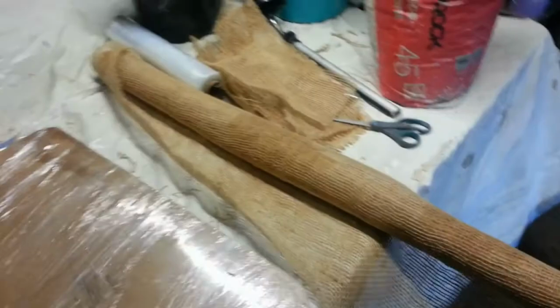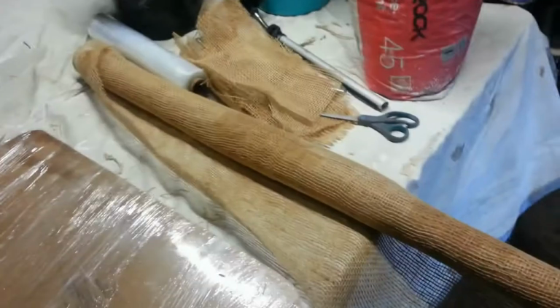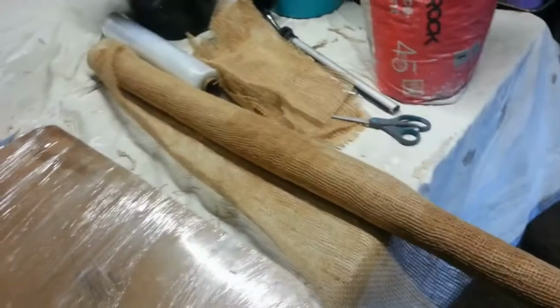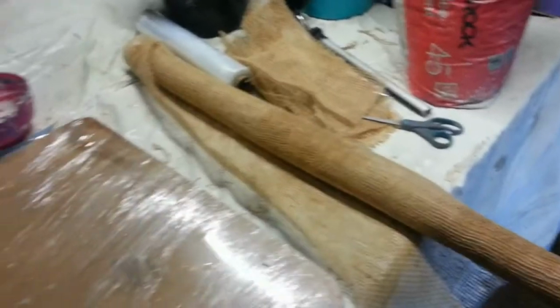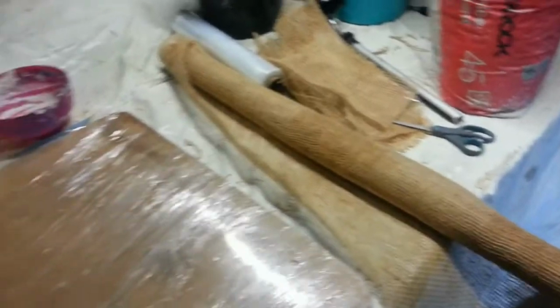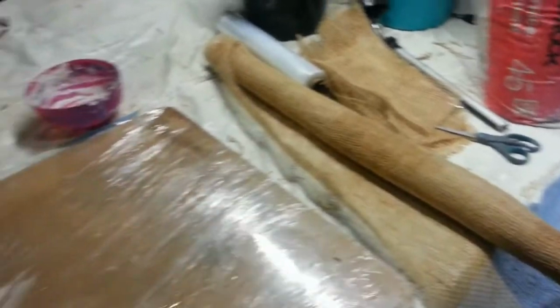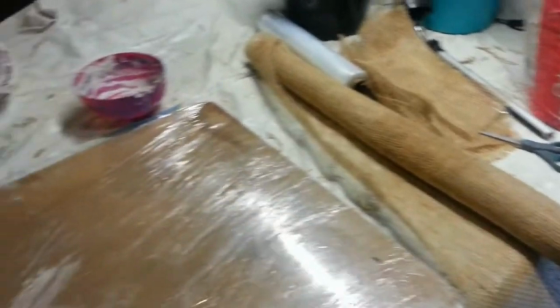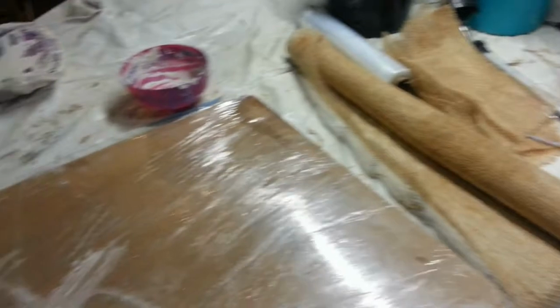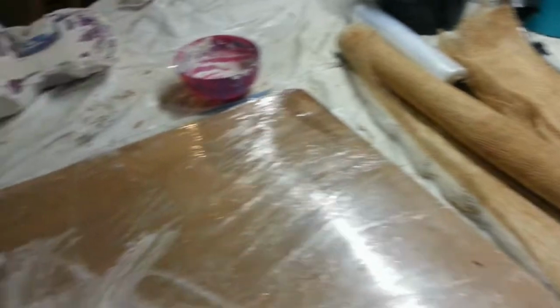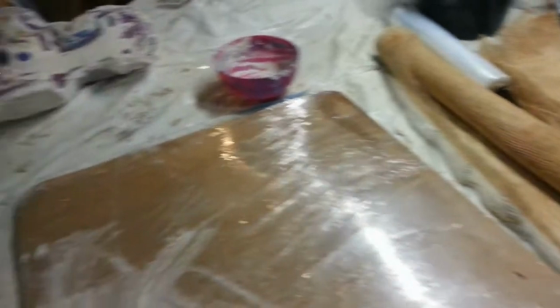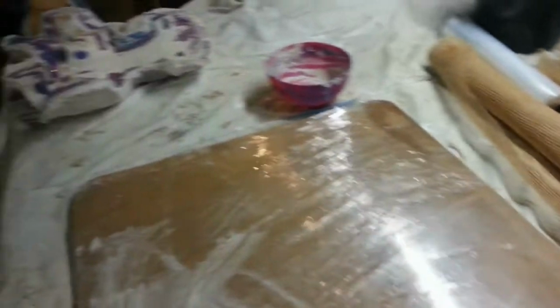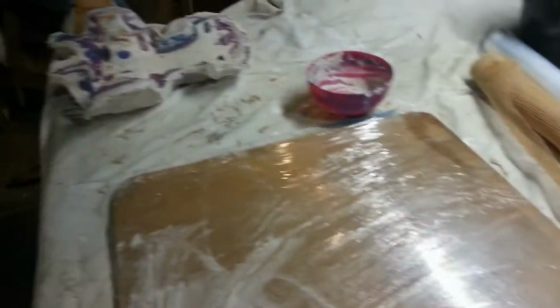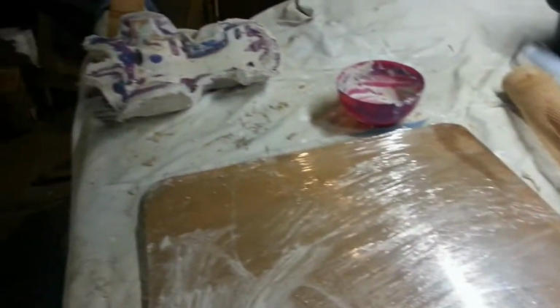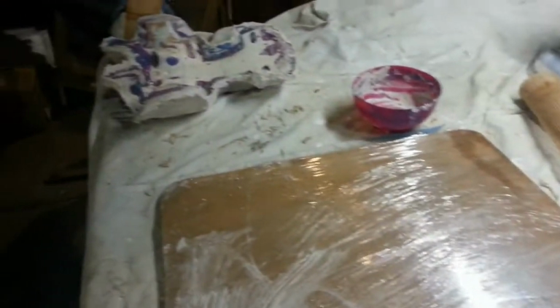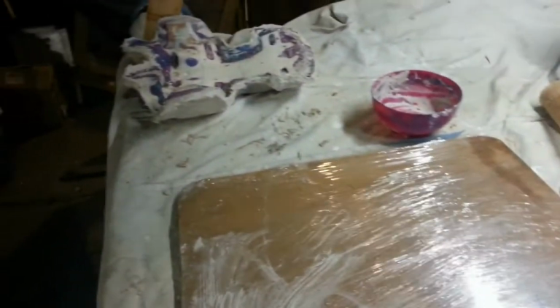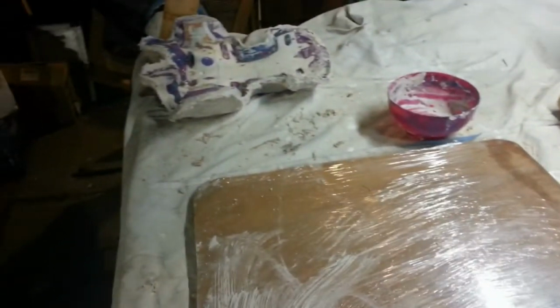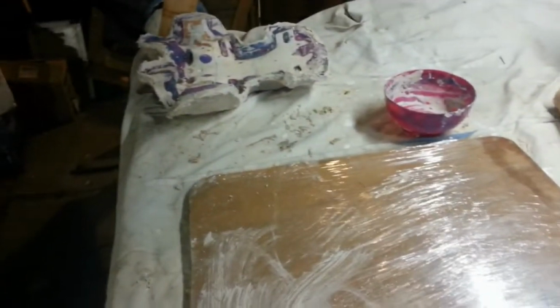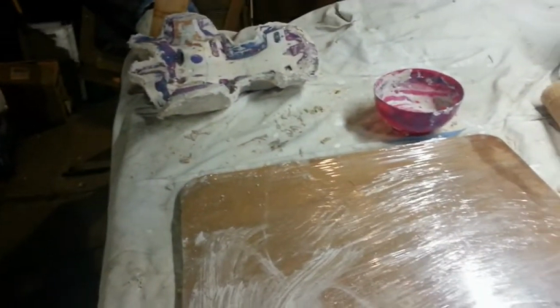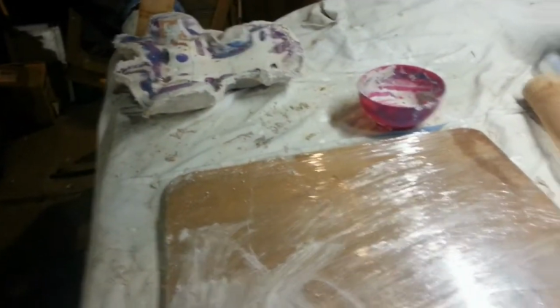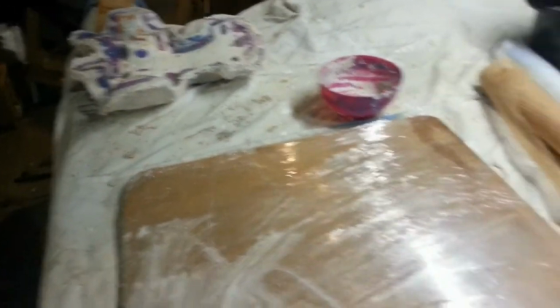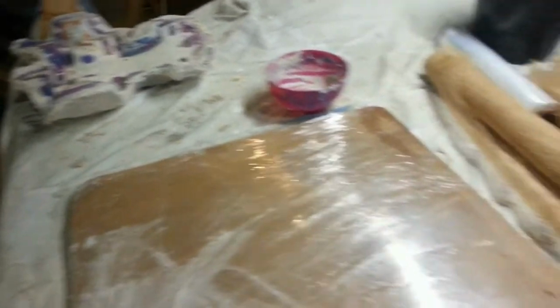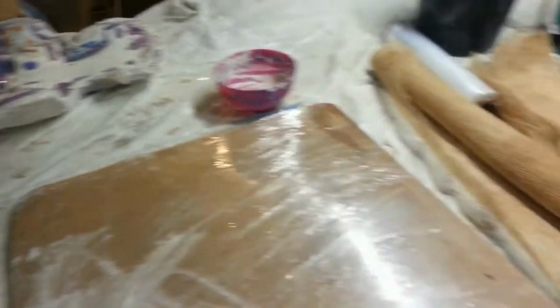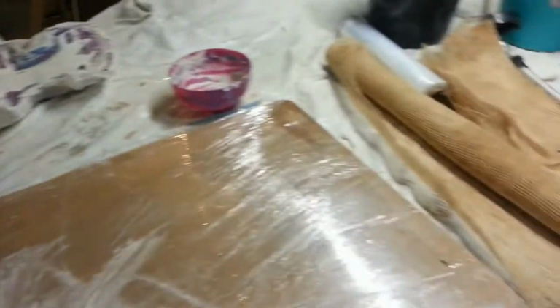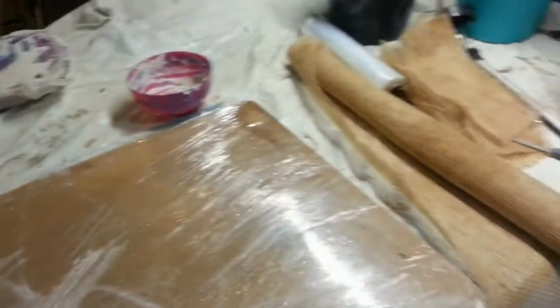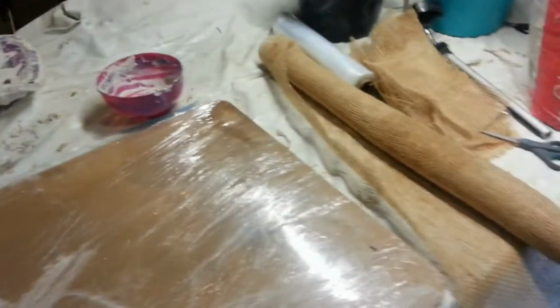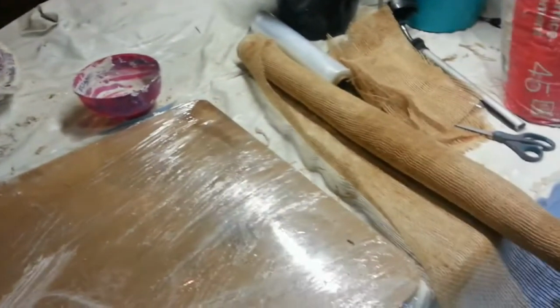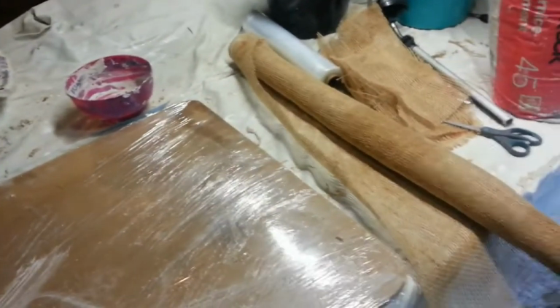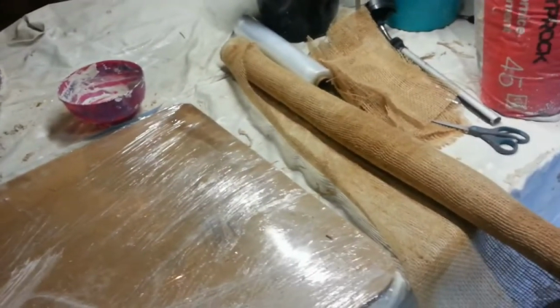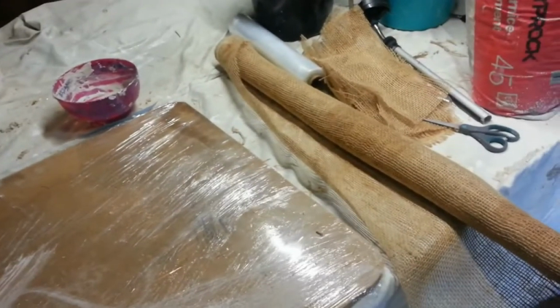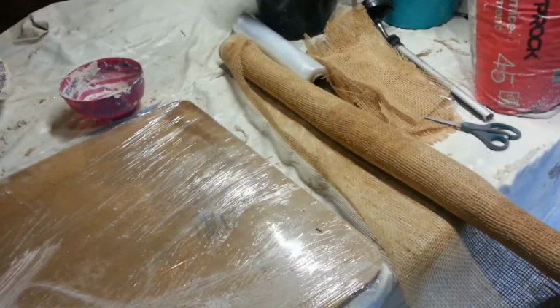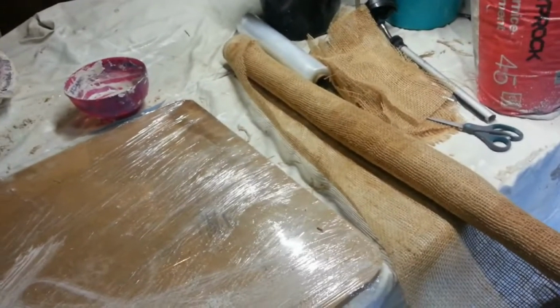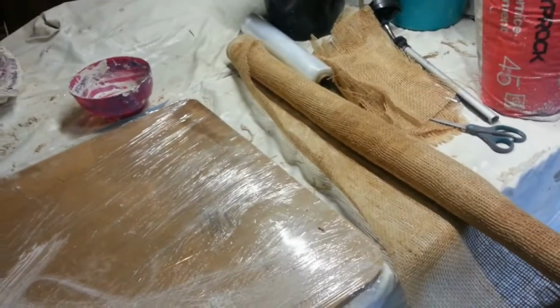But being that I'm actually not making hundreds of these pieces, it's going to be more than suitable for the technique that I'm actually using.